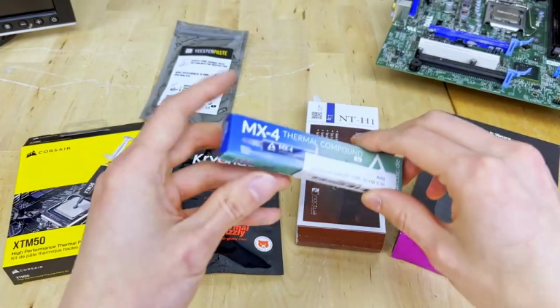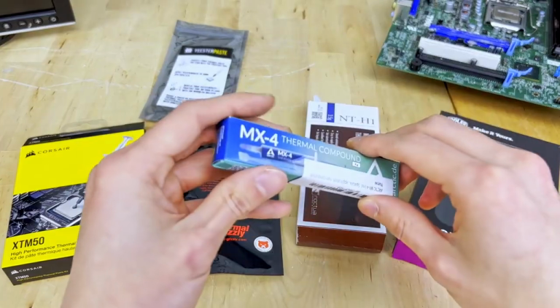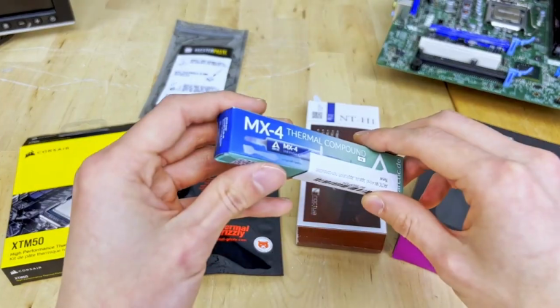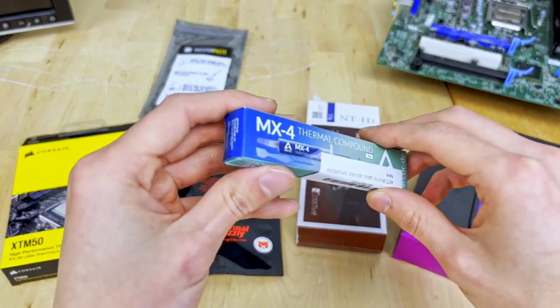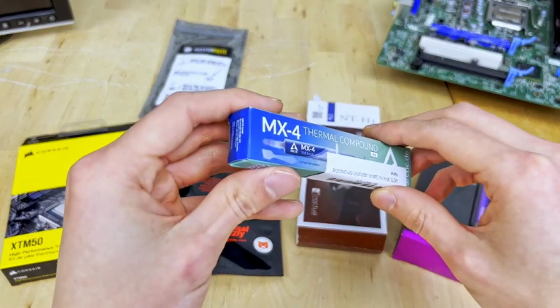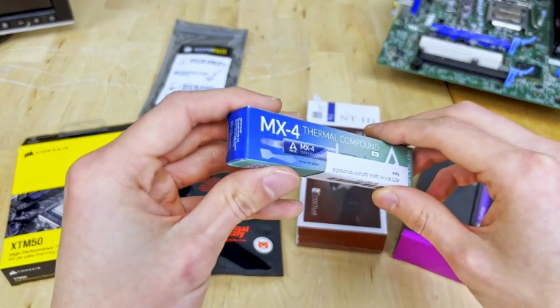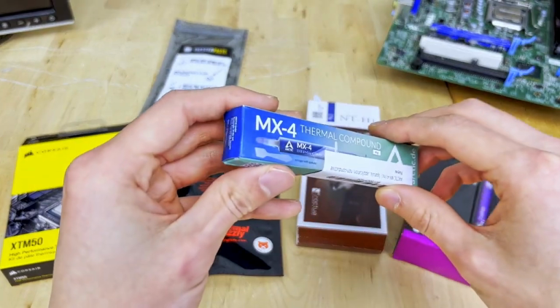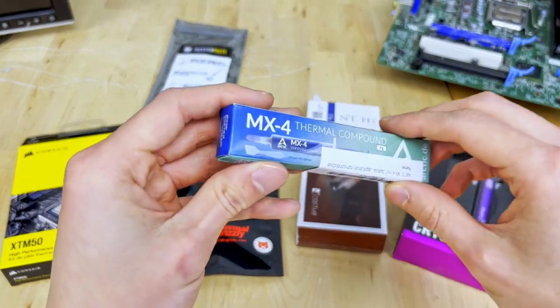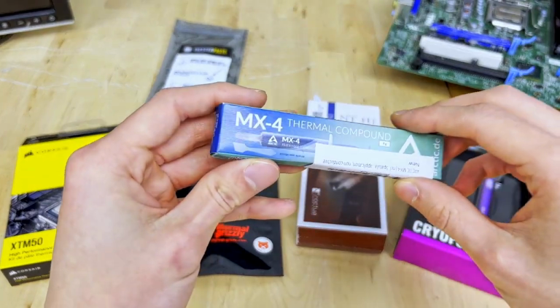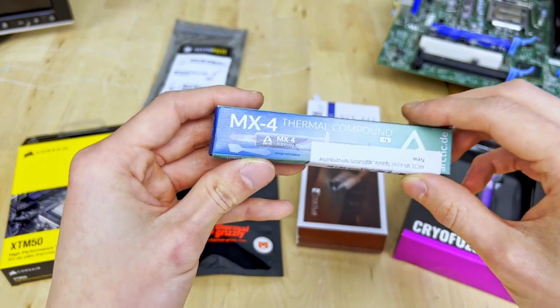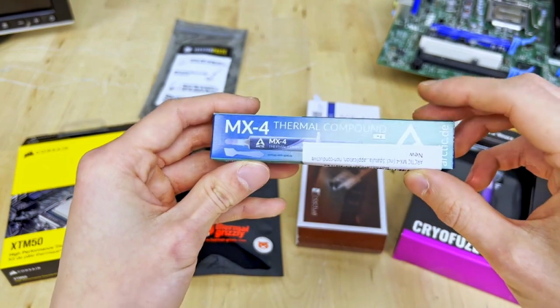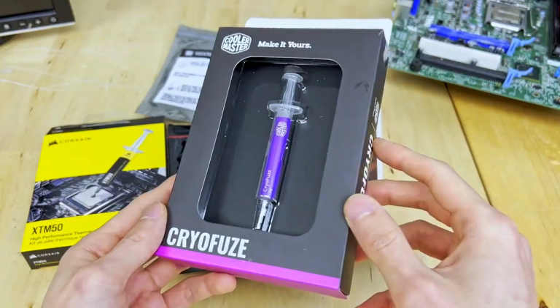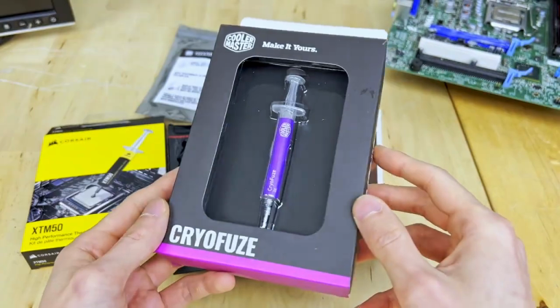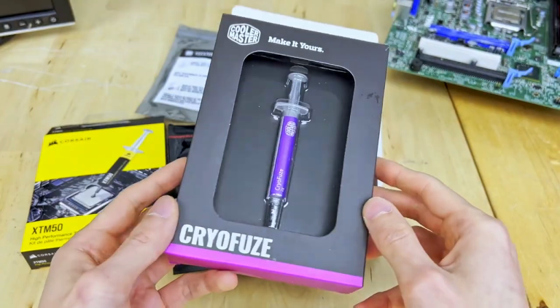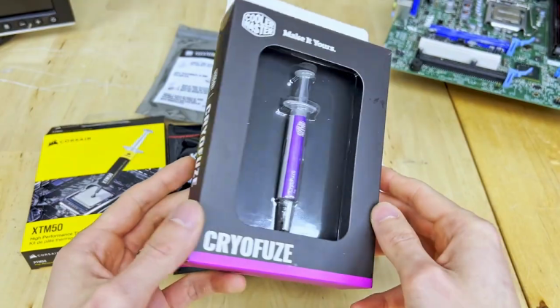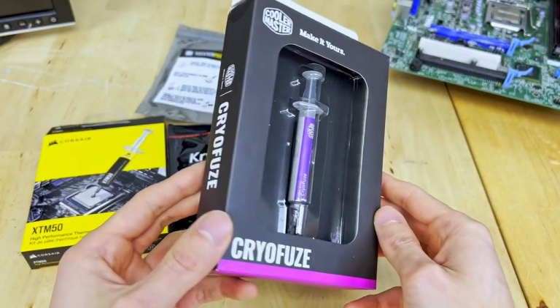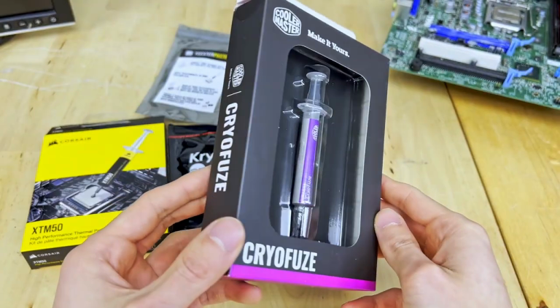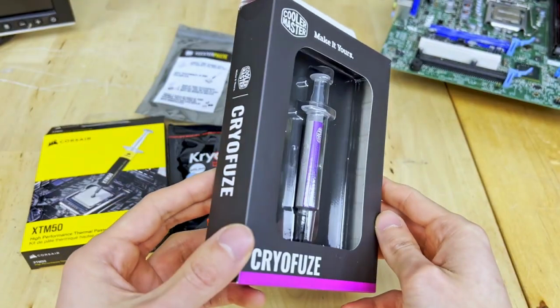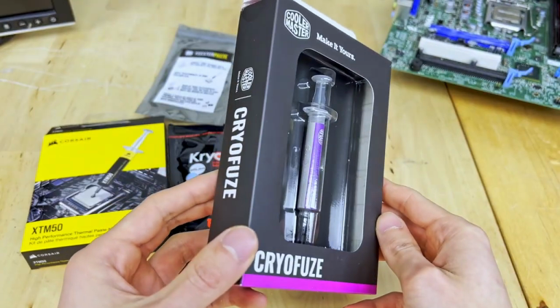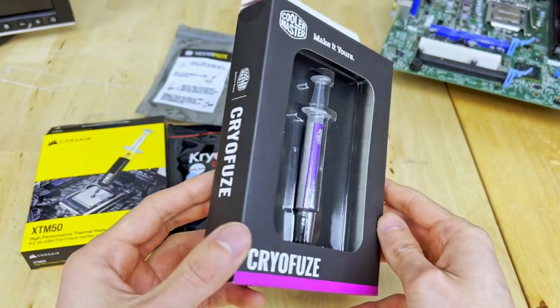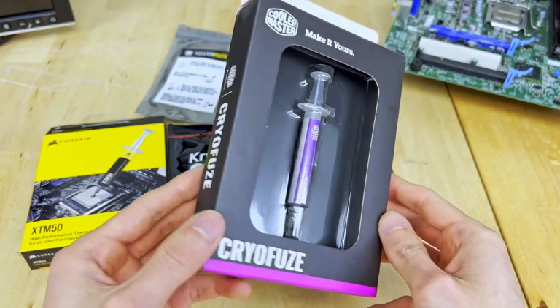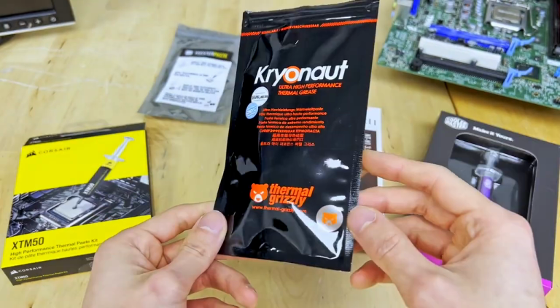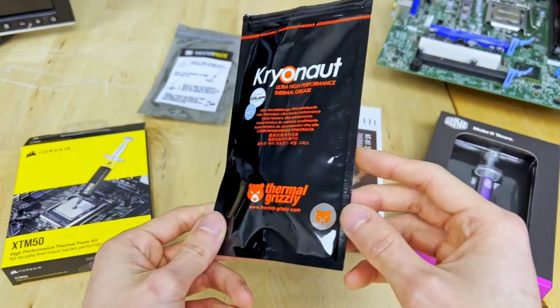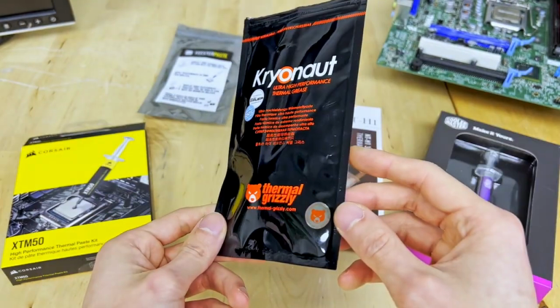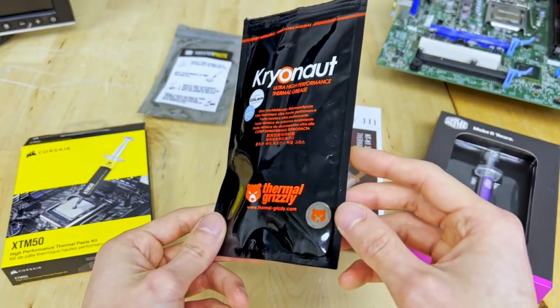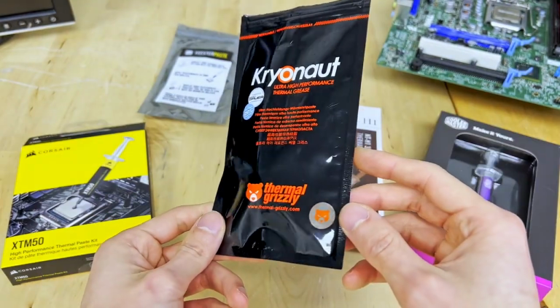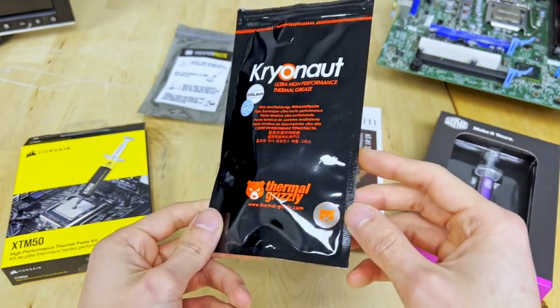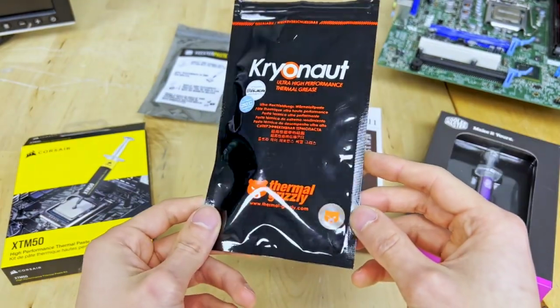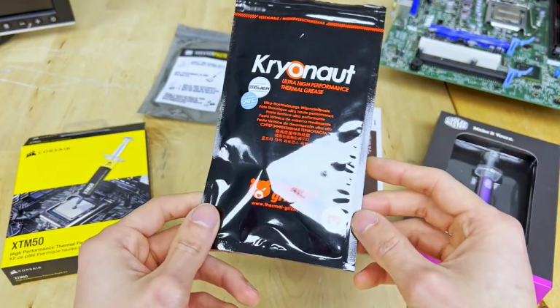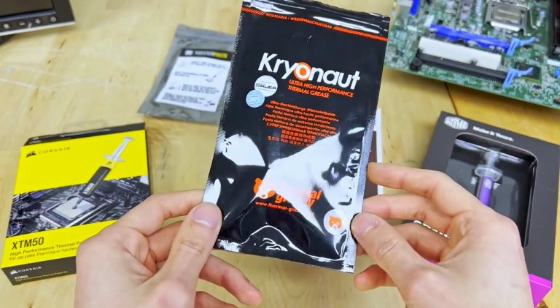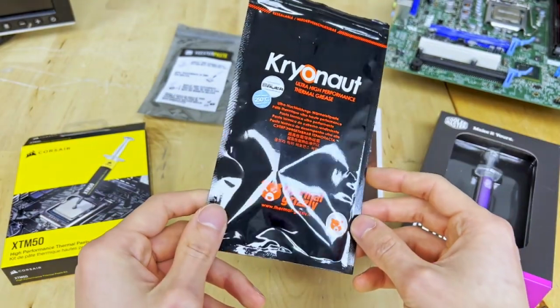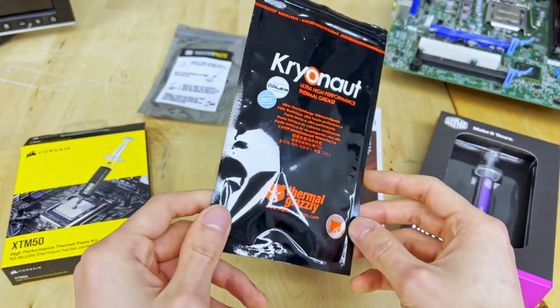These come included in the Arctic MX-4, the Cooler Master CryoFreeze, as well as the Thermal Grizzly Cryo Knop.